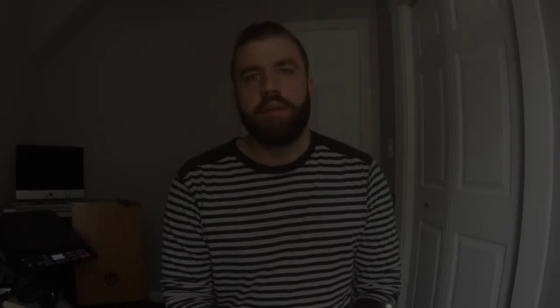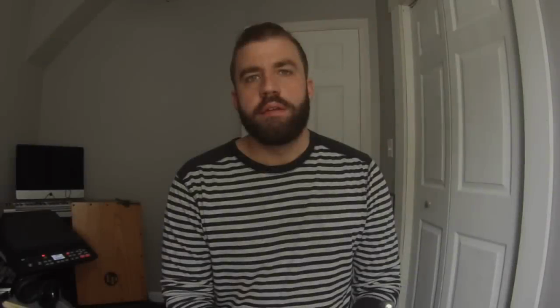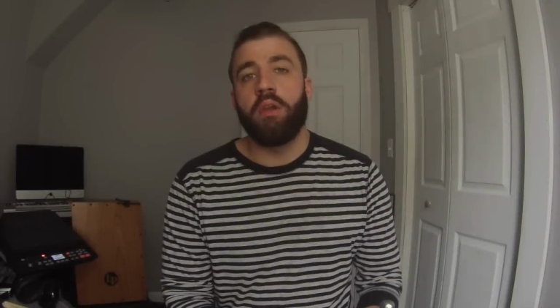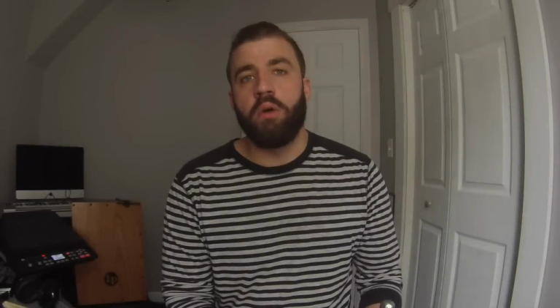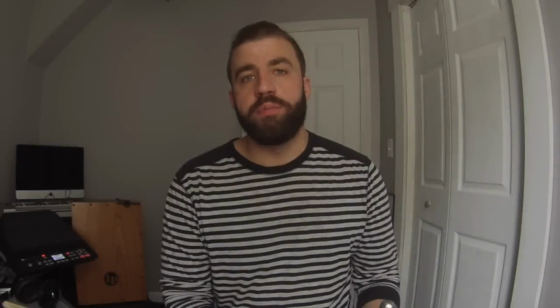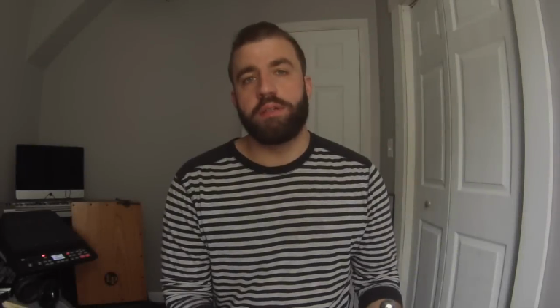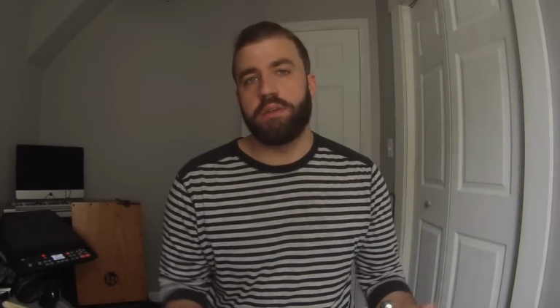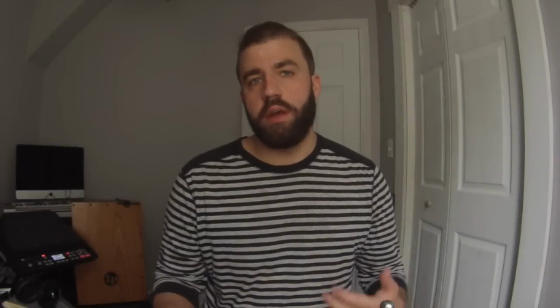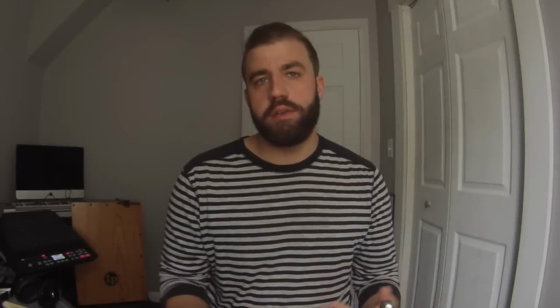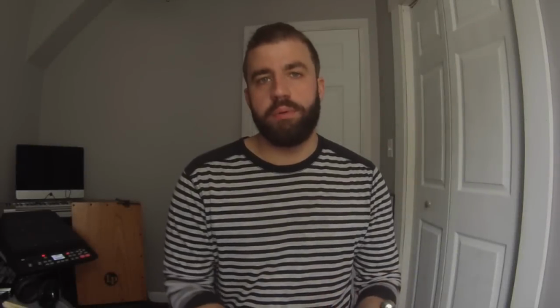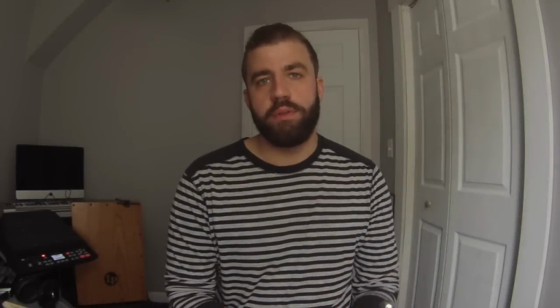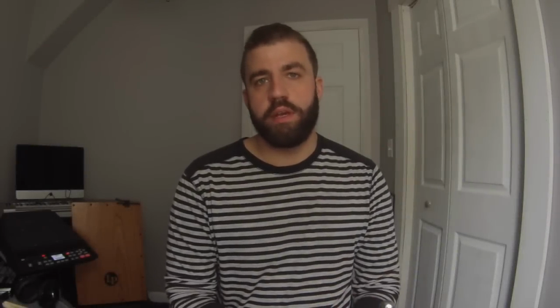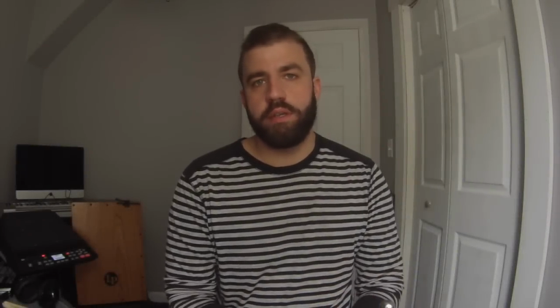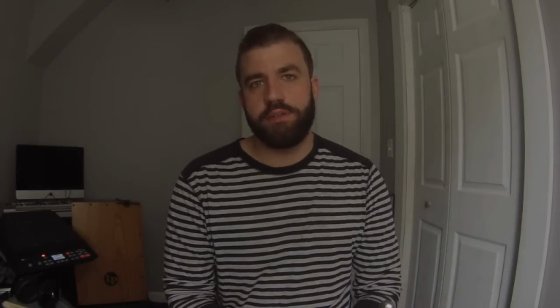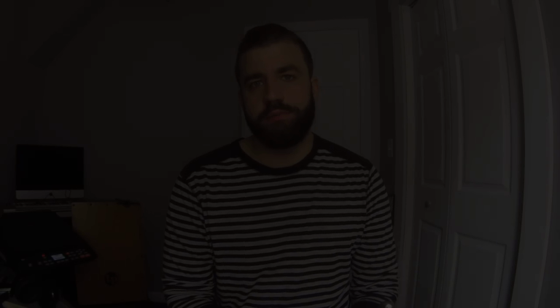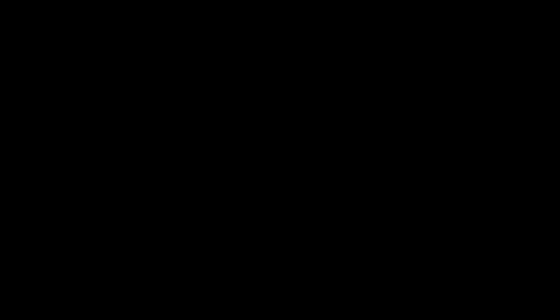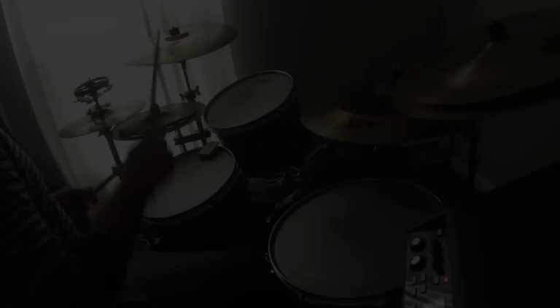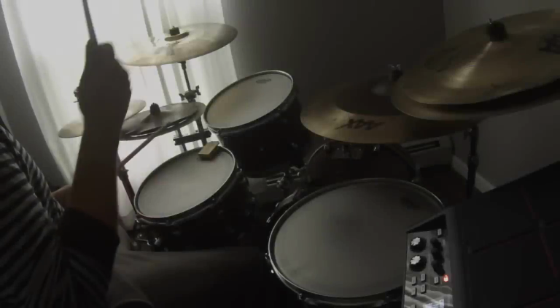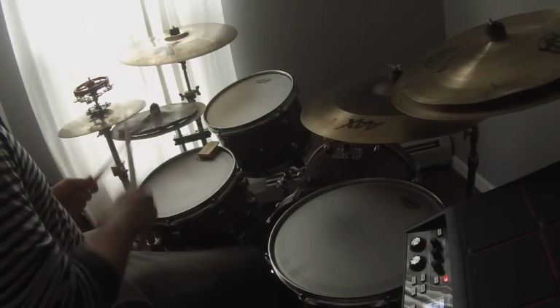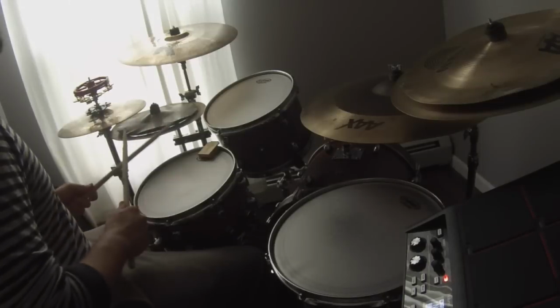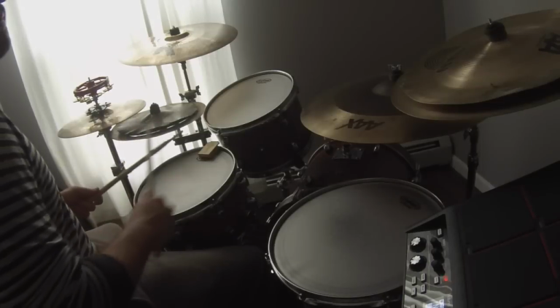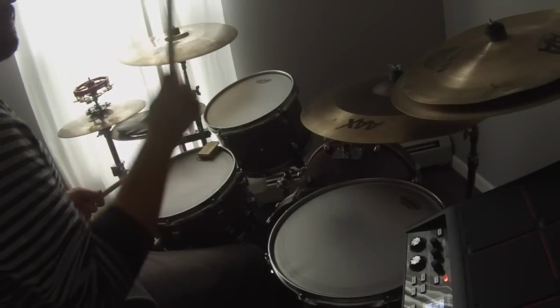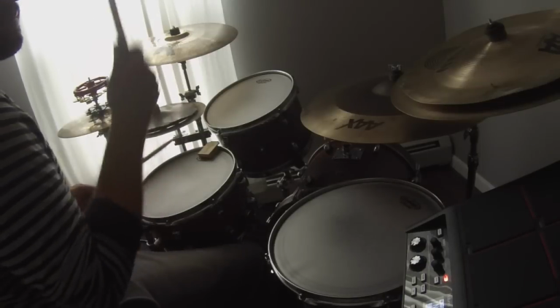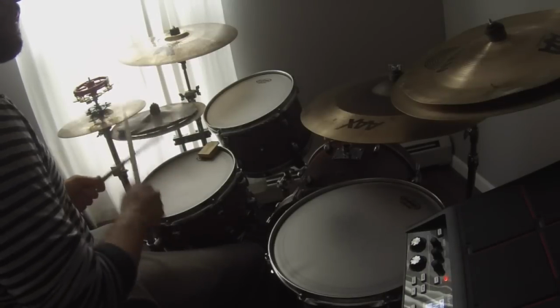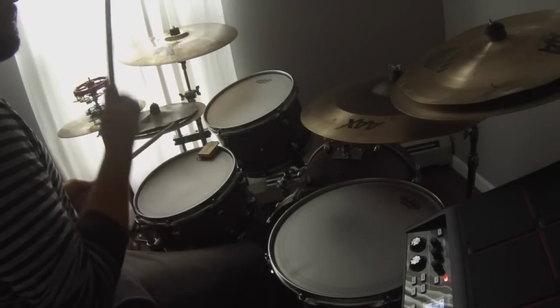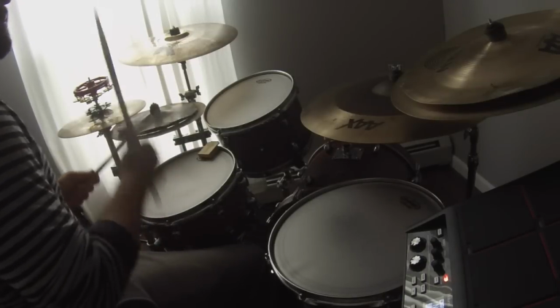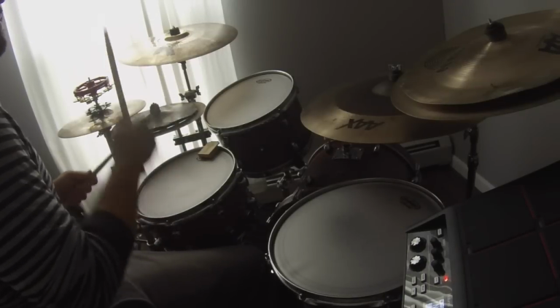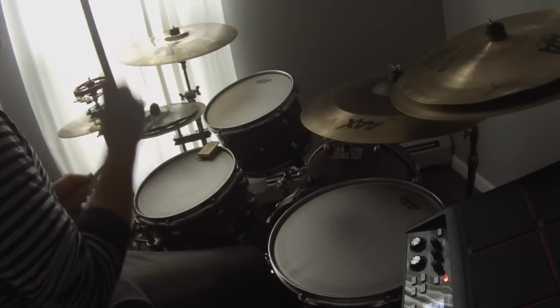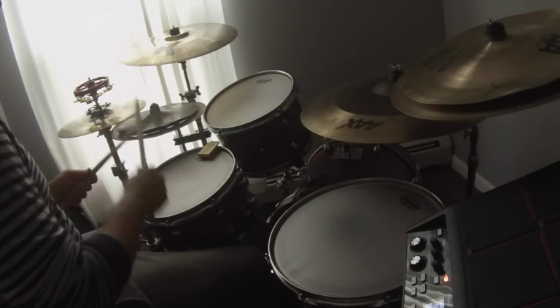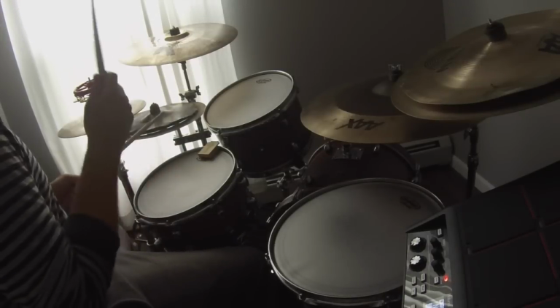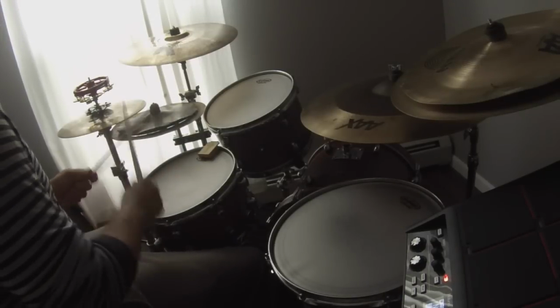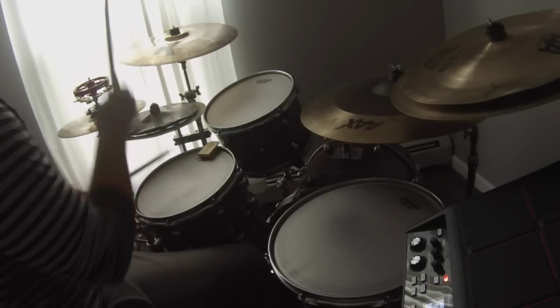Come along with me as I slow down the tempo in this next section. 1, 2, 1, 2, 3, 4.